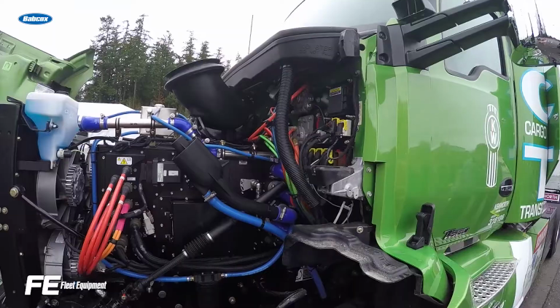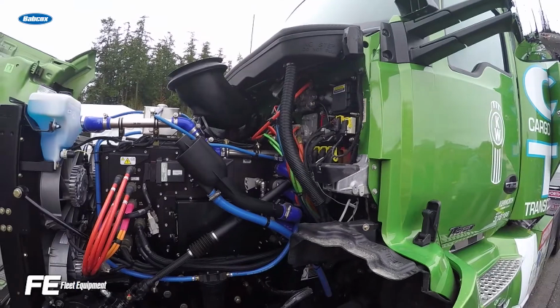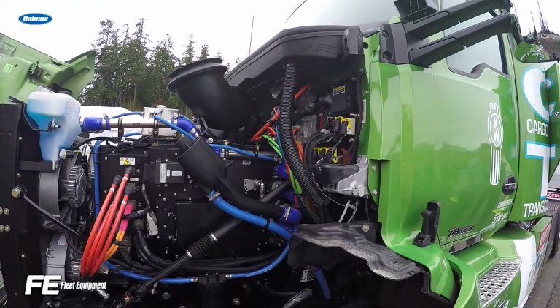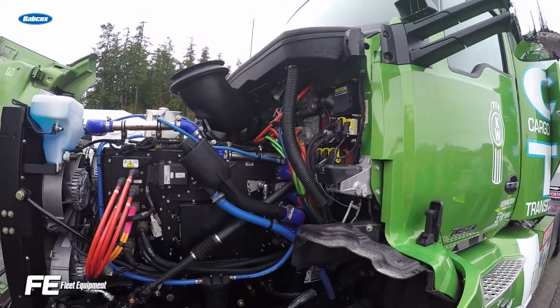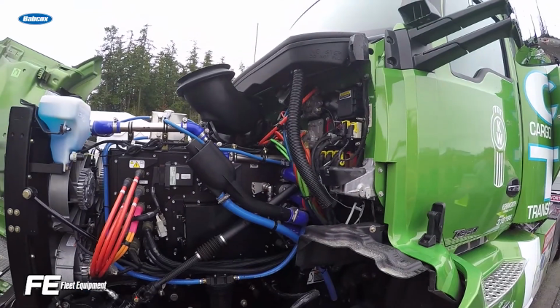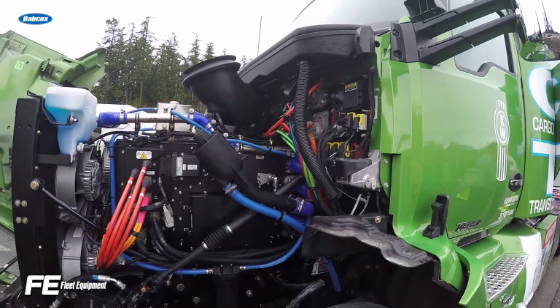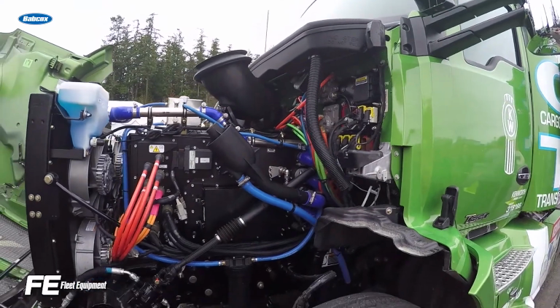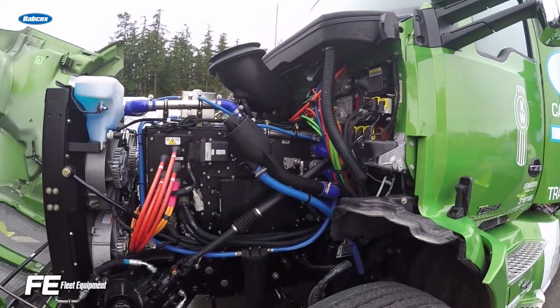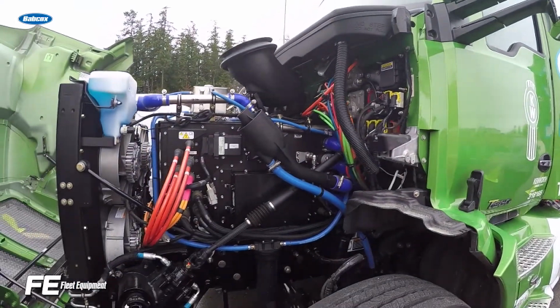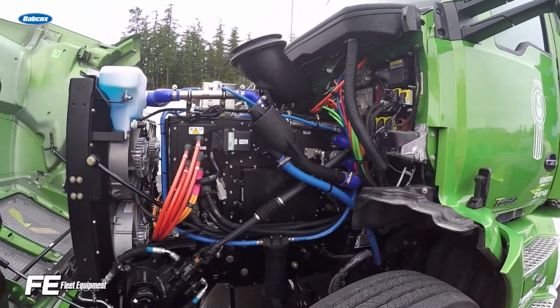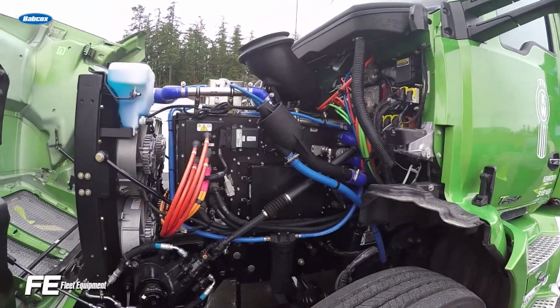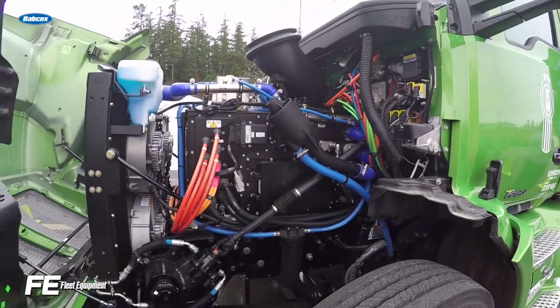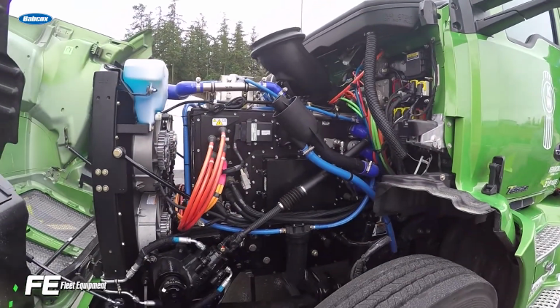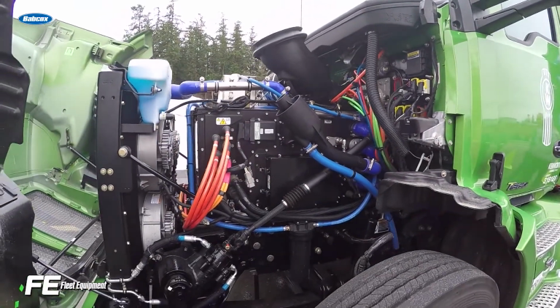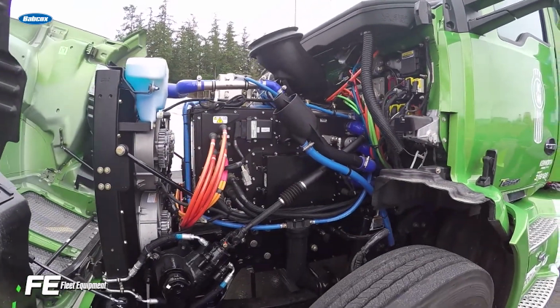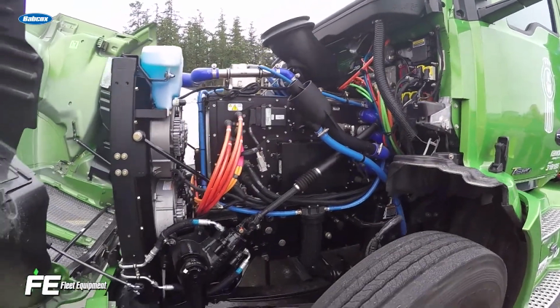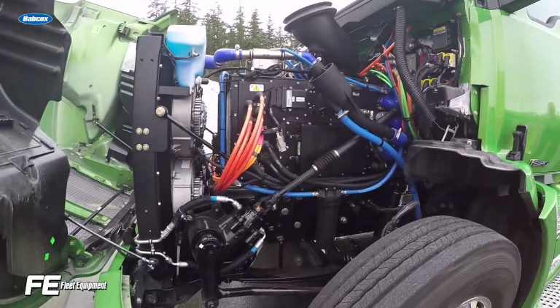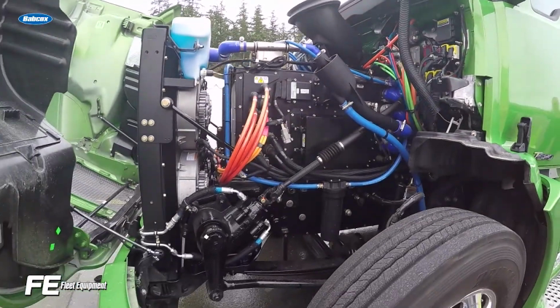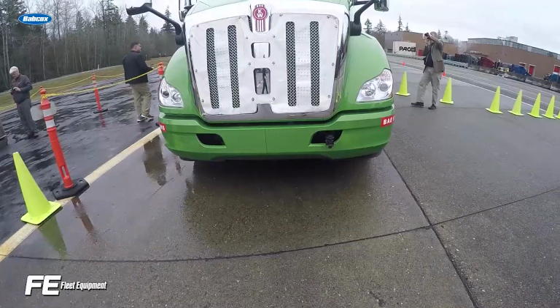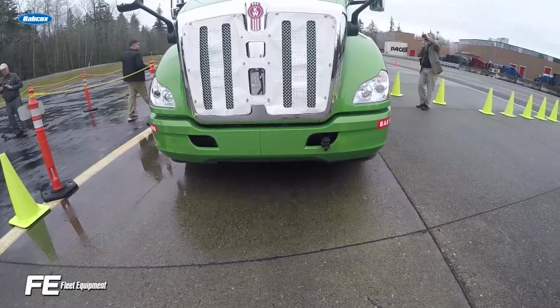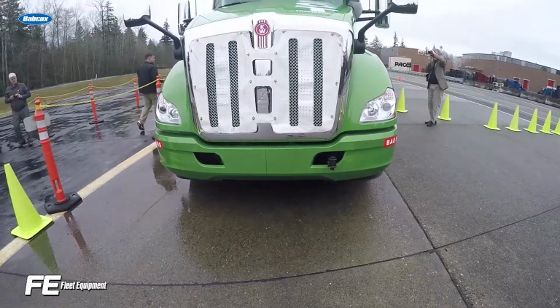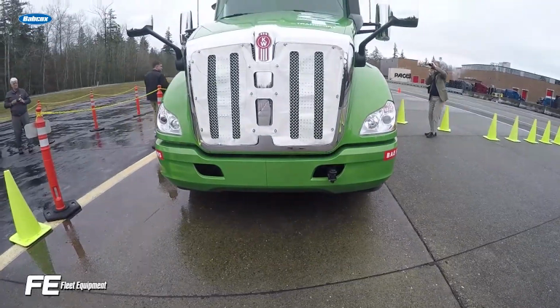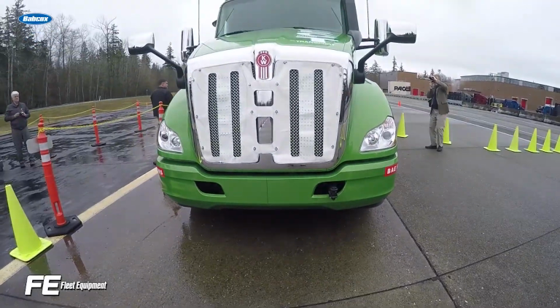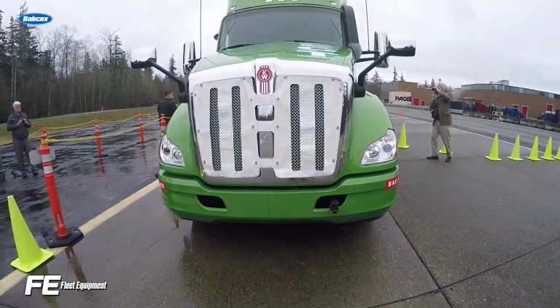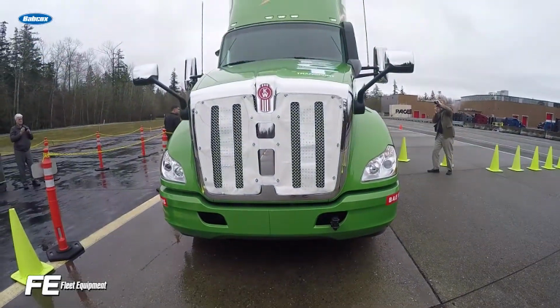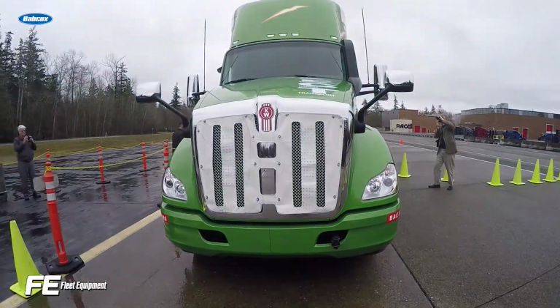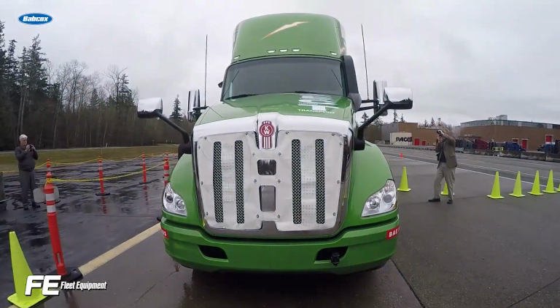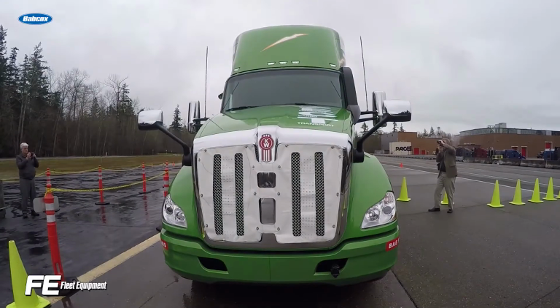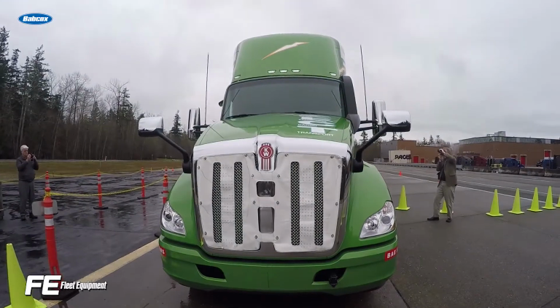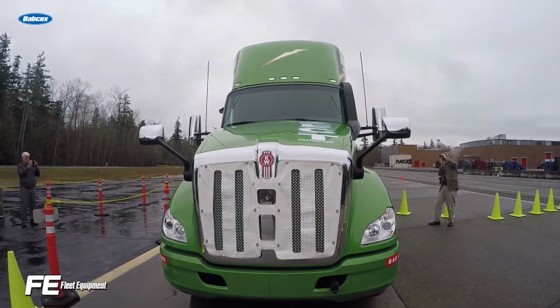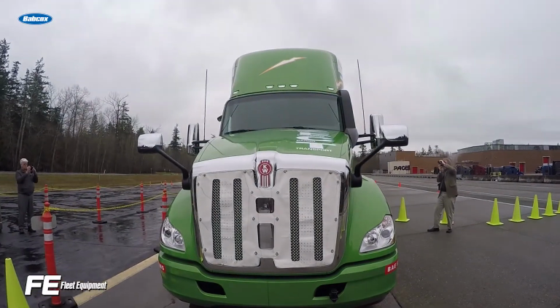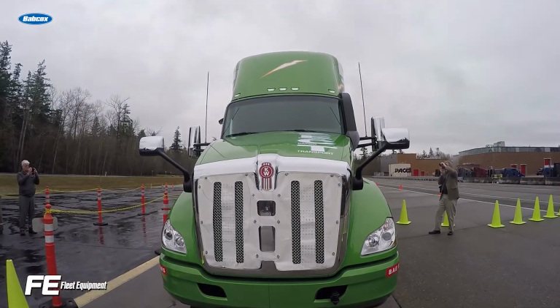ZECT was funded by a grant from the US Department of Energy and commissioned to run at the port of Los Angeles, where it arrives in late March.